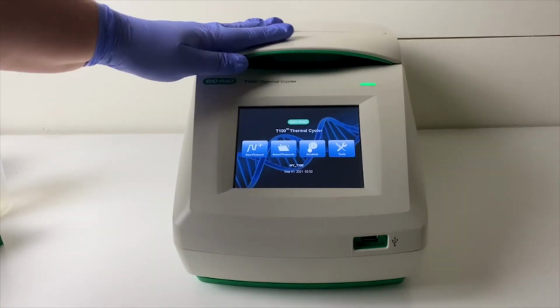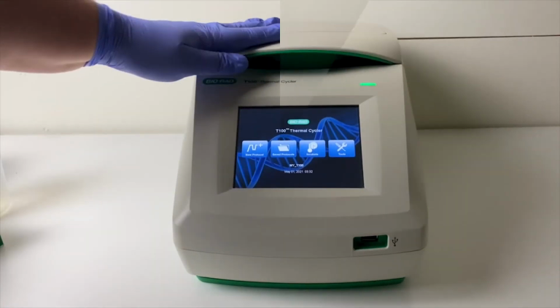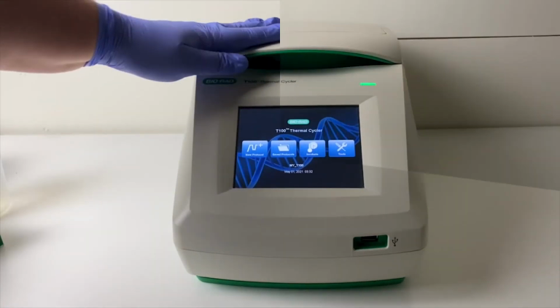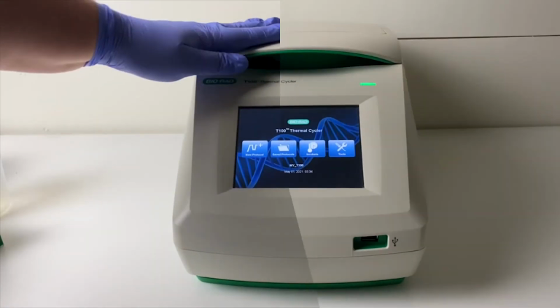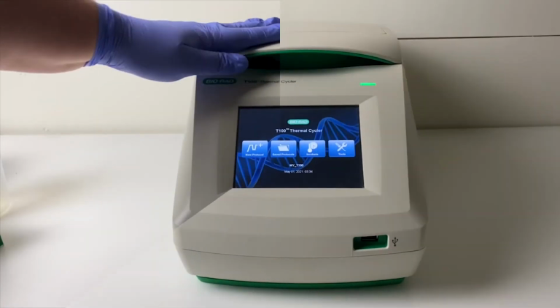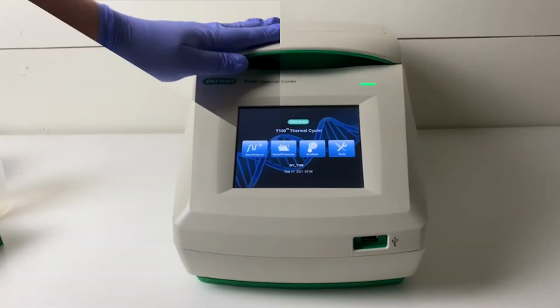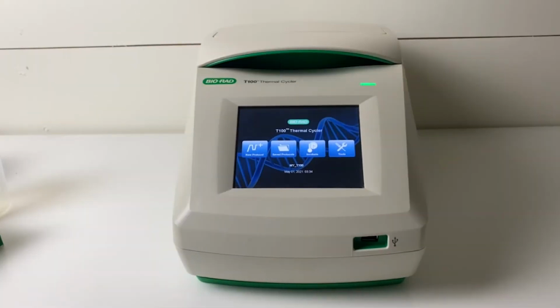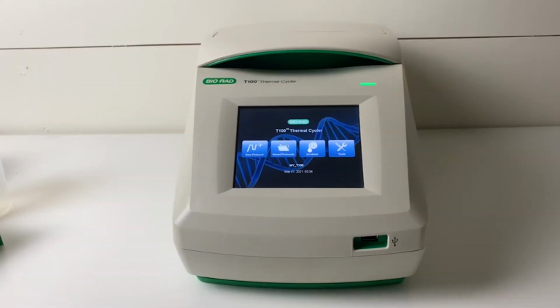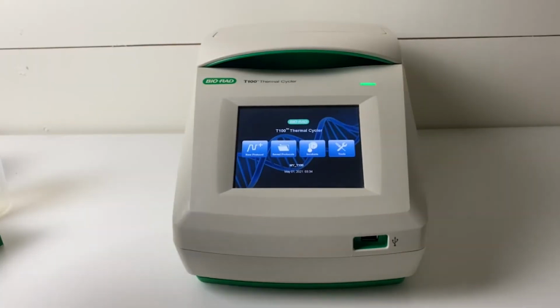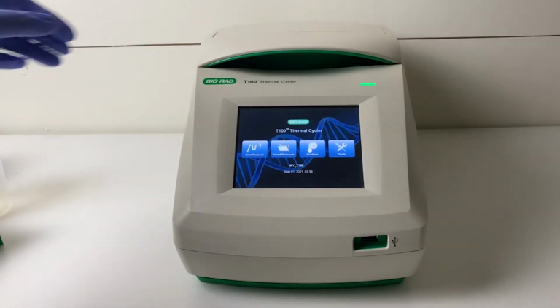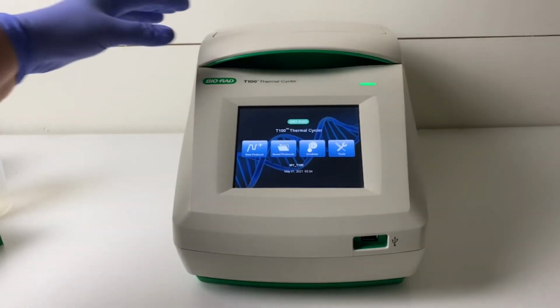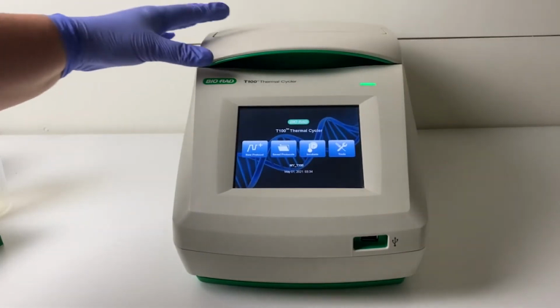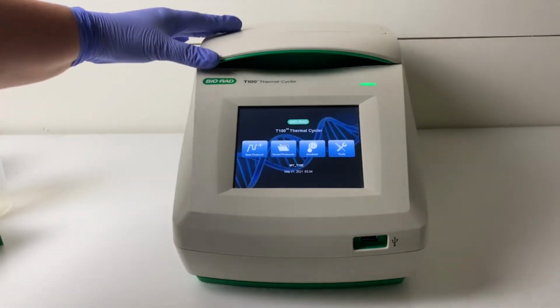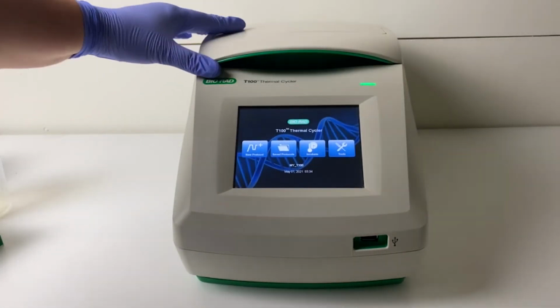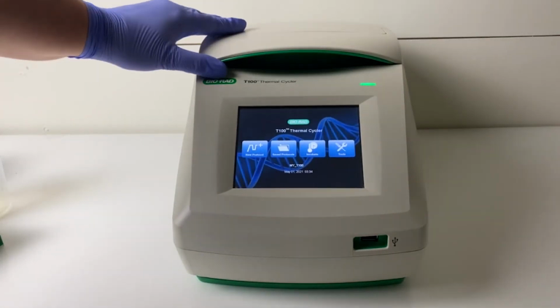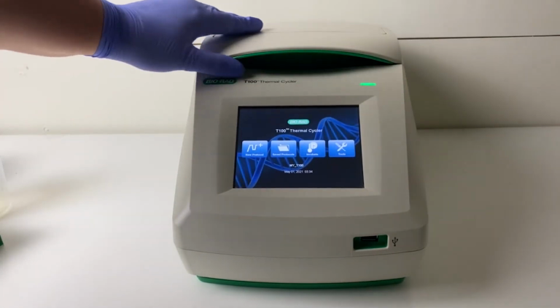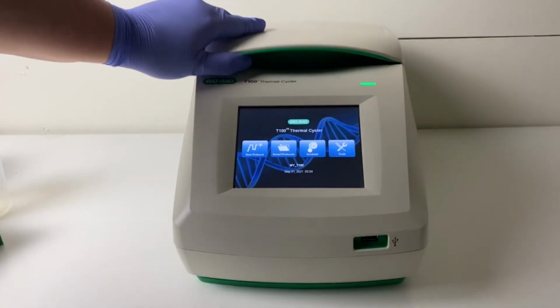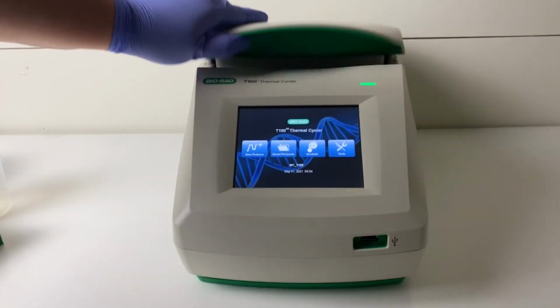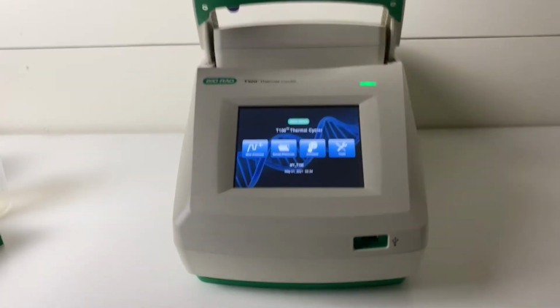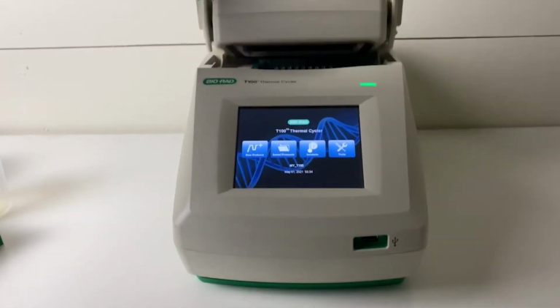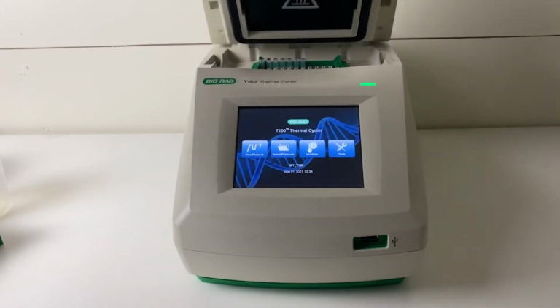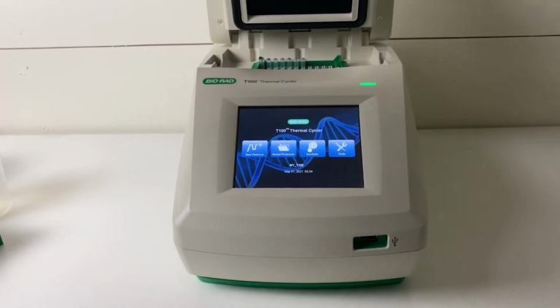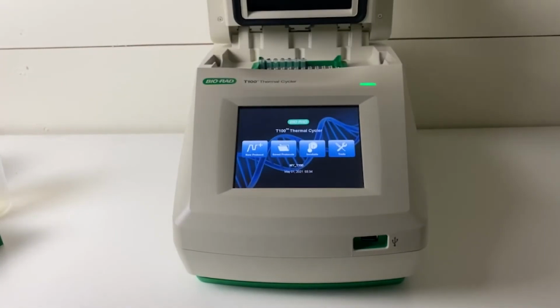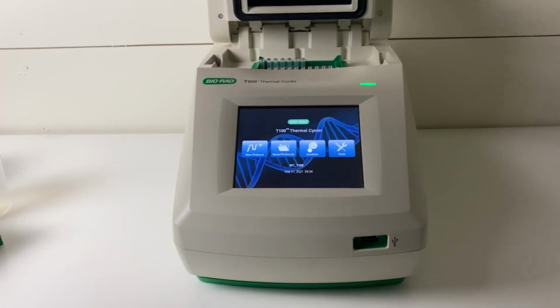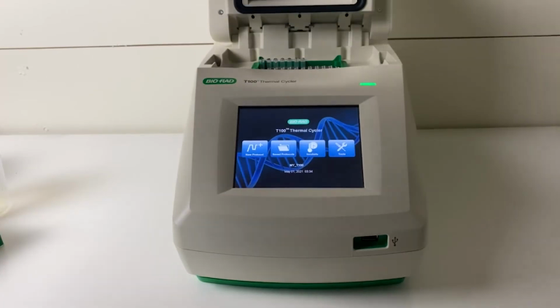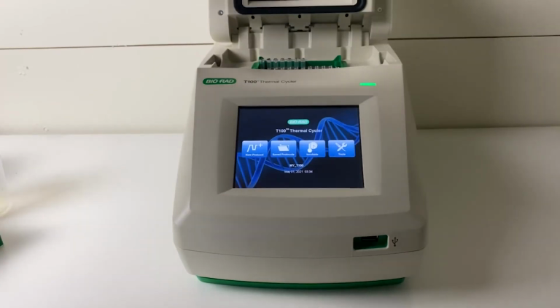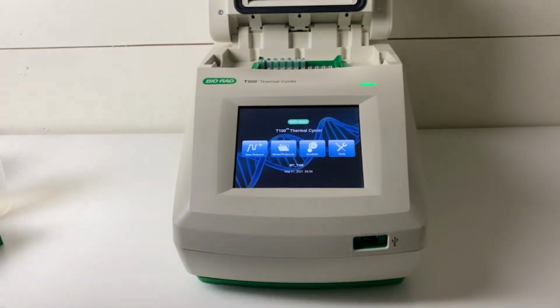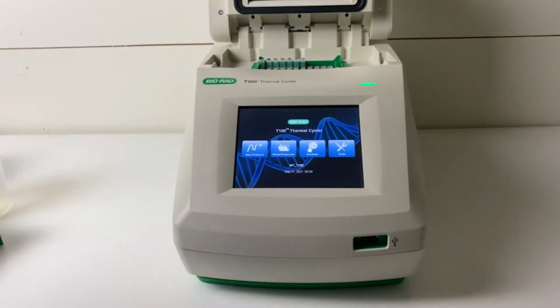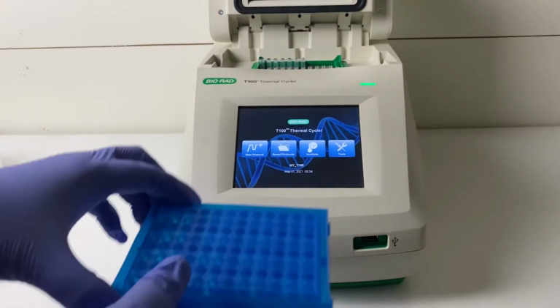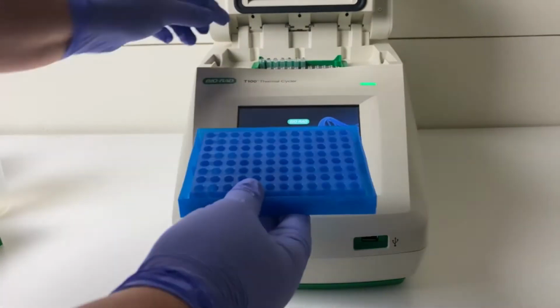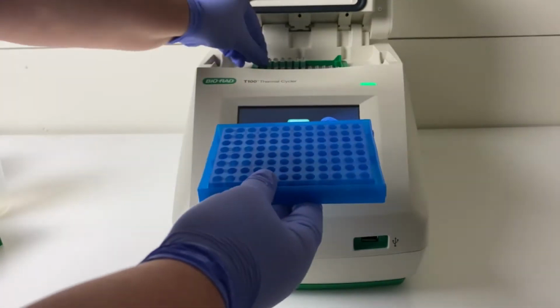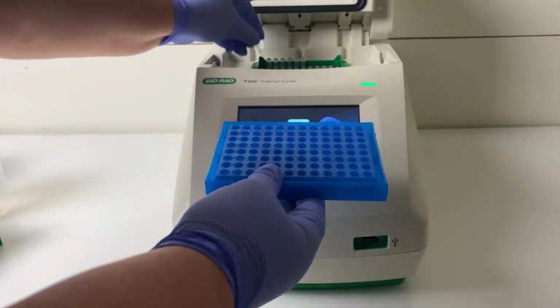Place the tubes in the thermal cycler and run the cycle indicated in the manual. After the program is finished, the samples can be left in the thermal cycler overnight or stored in the fridge.